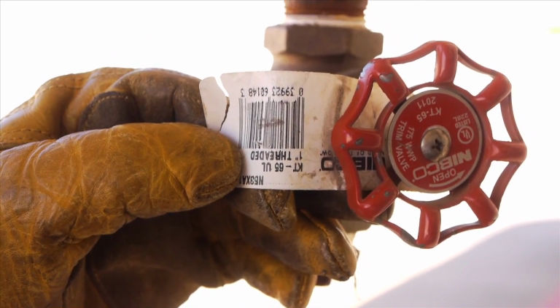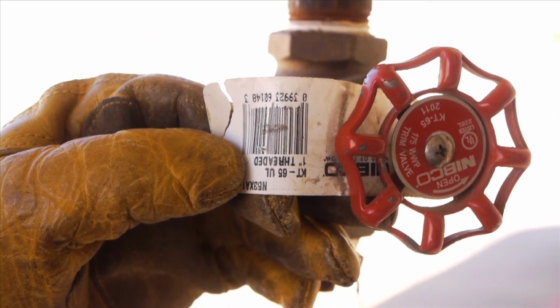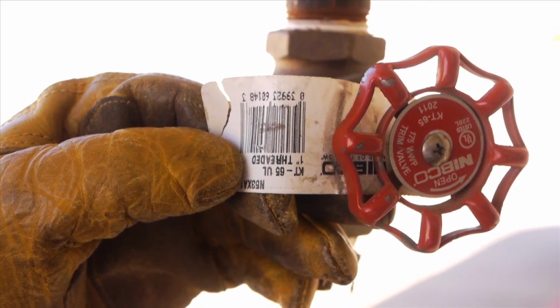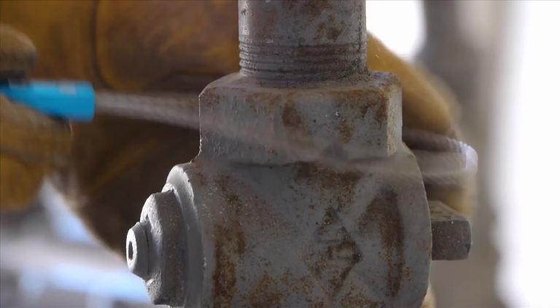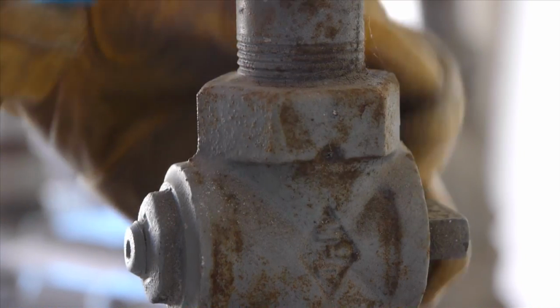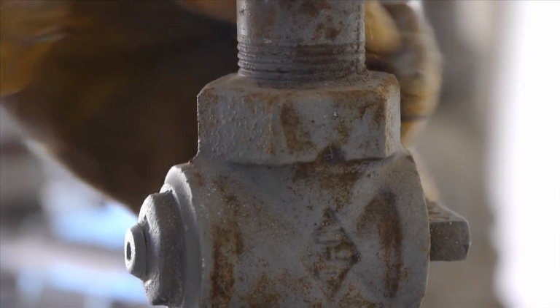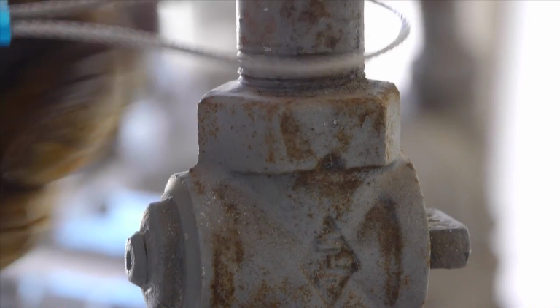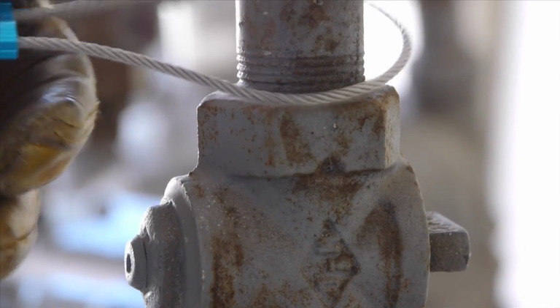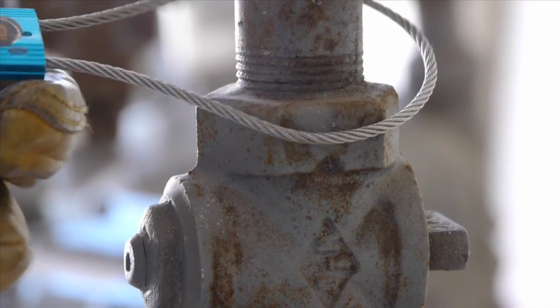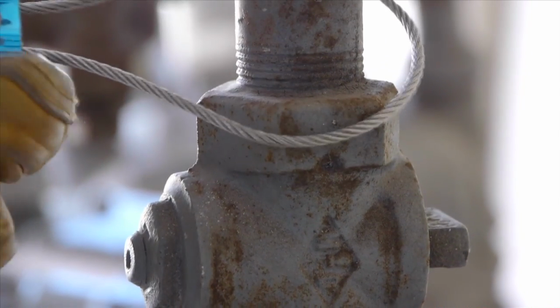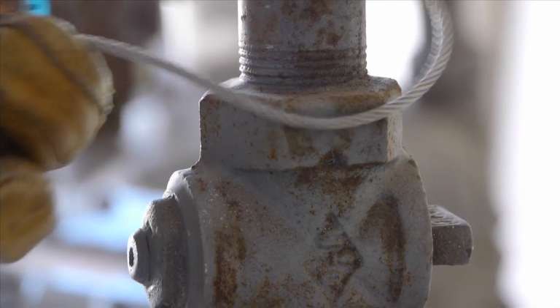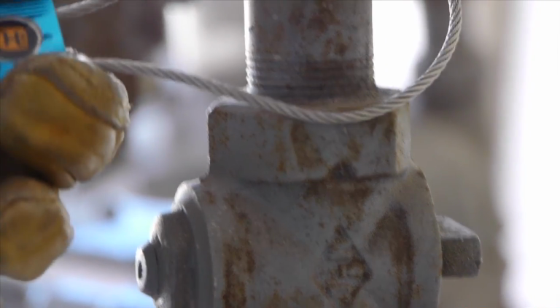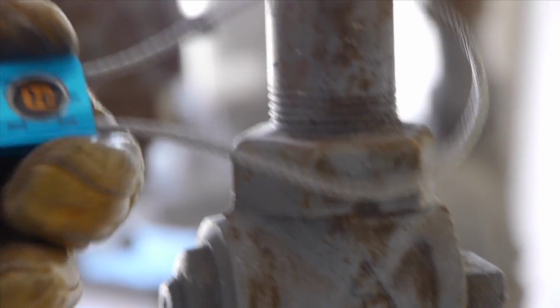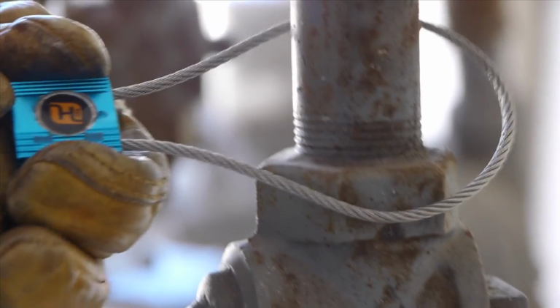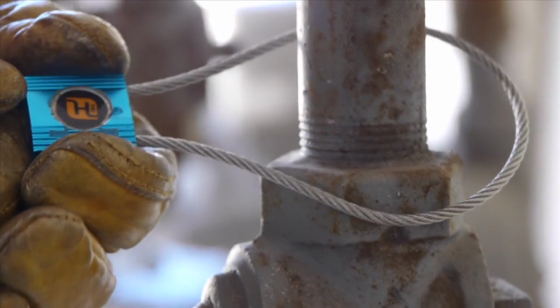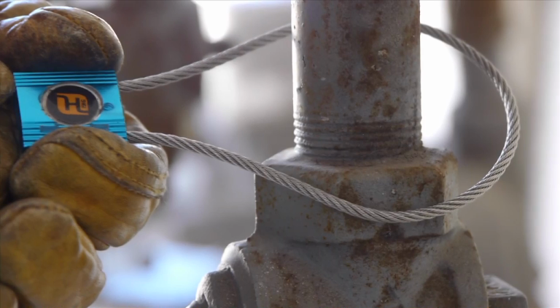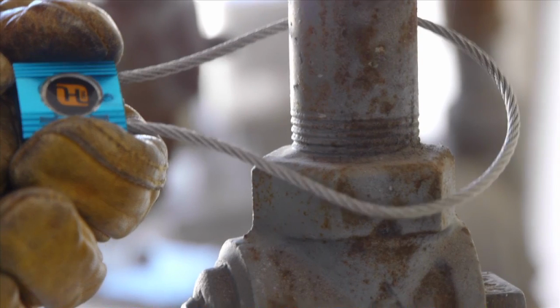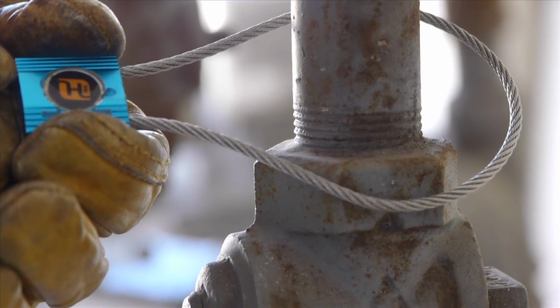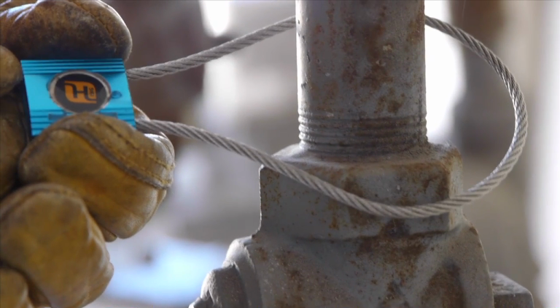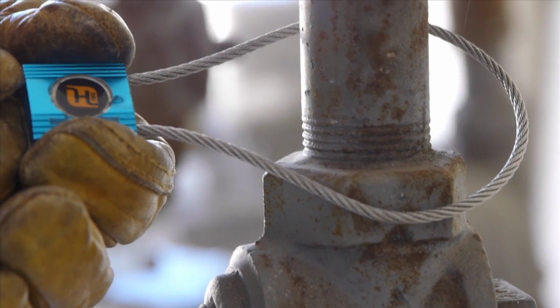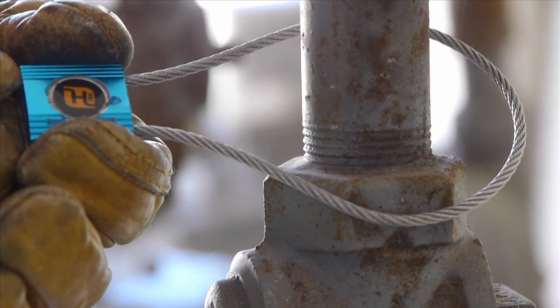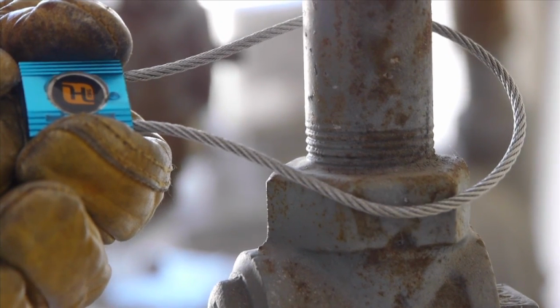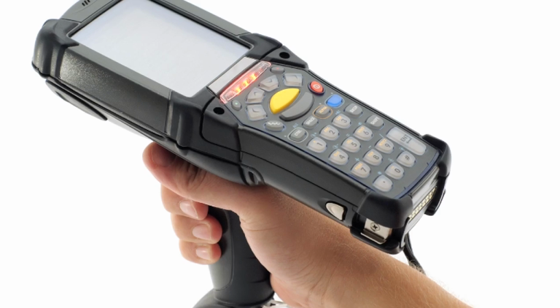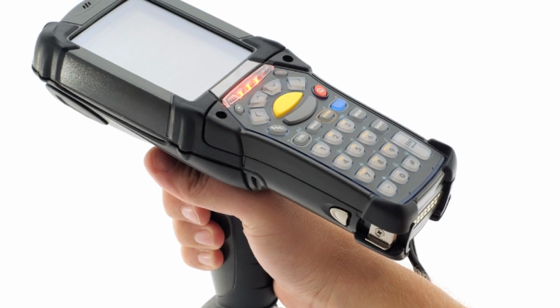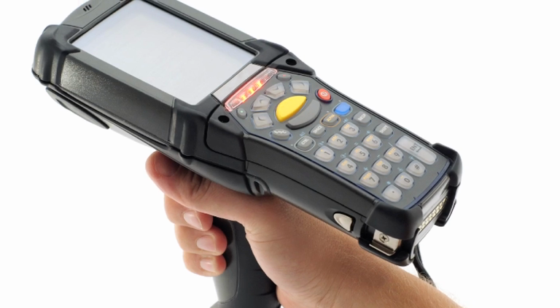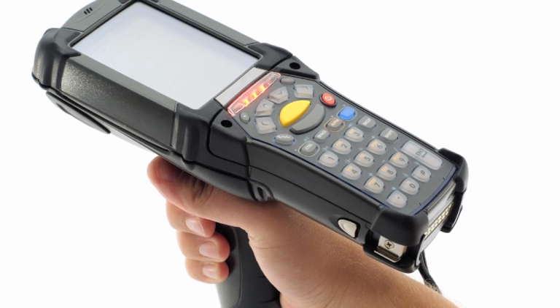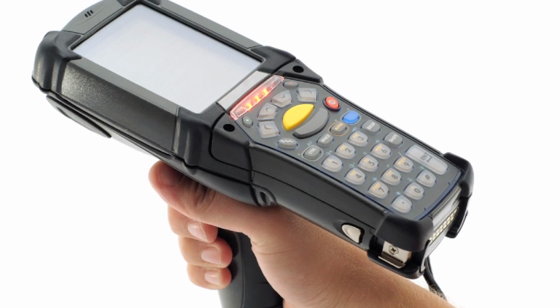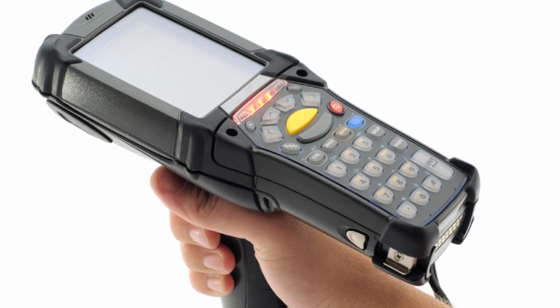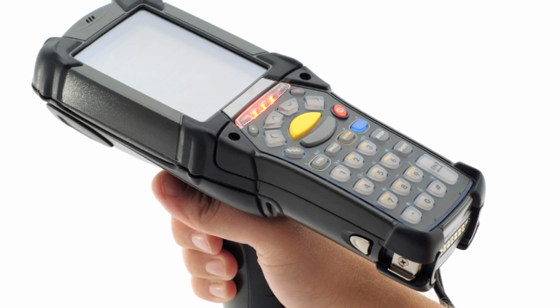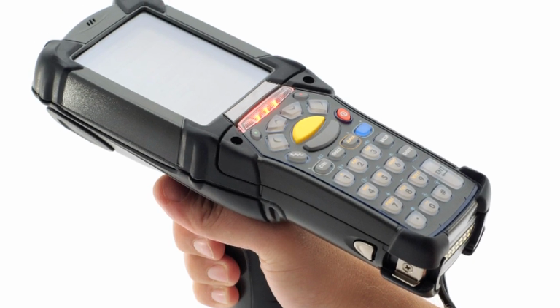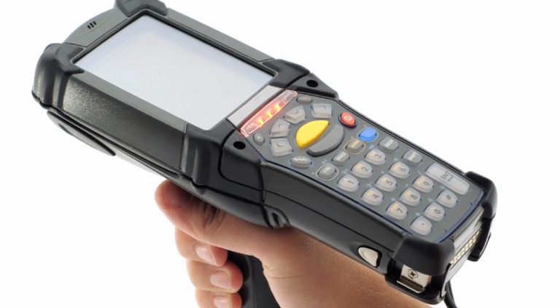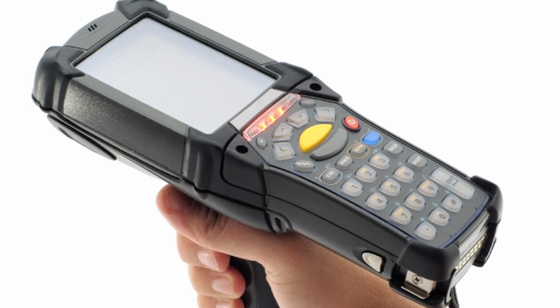With the metal data cinch, you never have to worry about losing valuable identification information, and it is instantaneously available using an RFID reader.